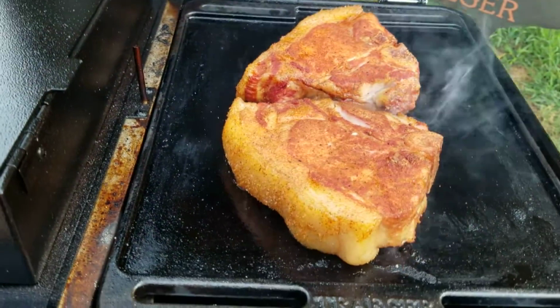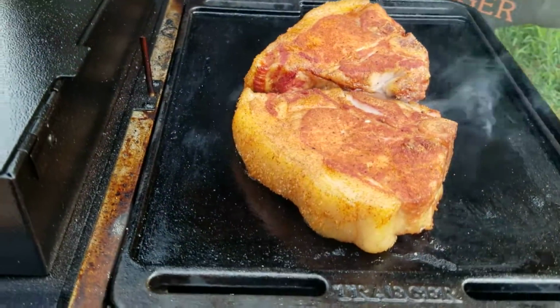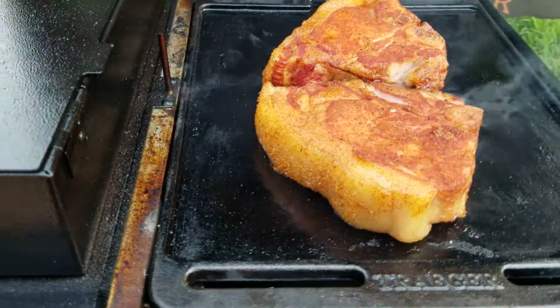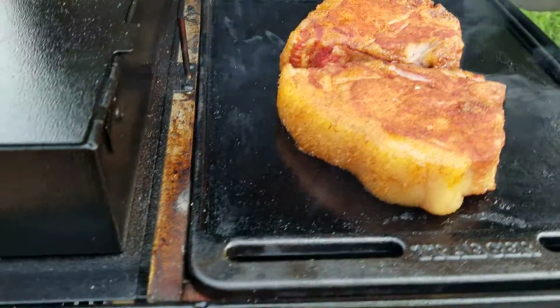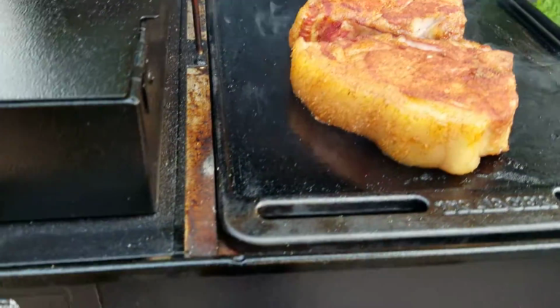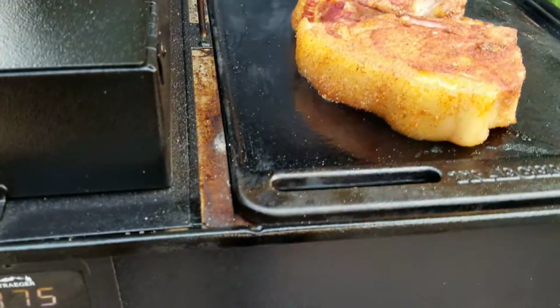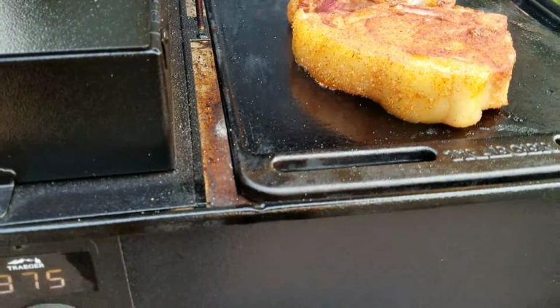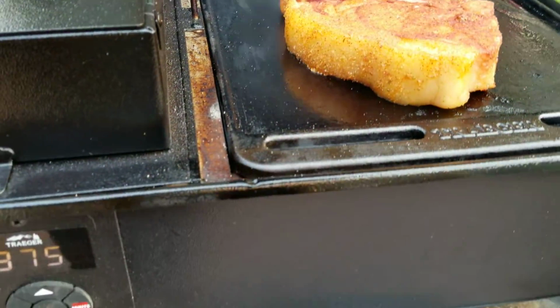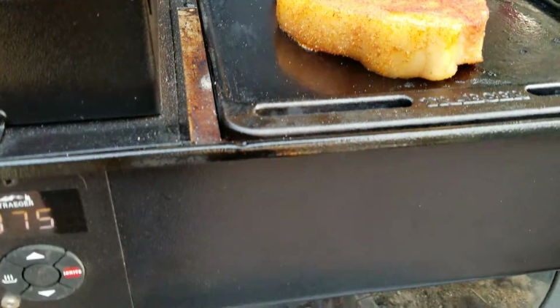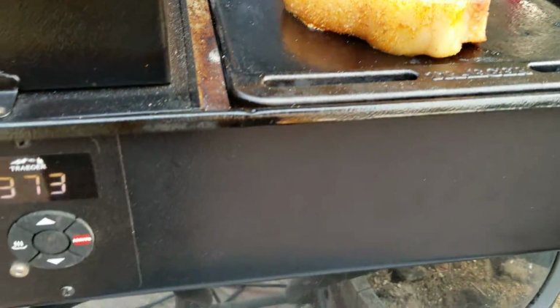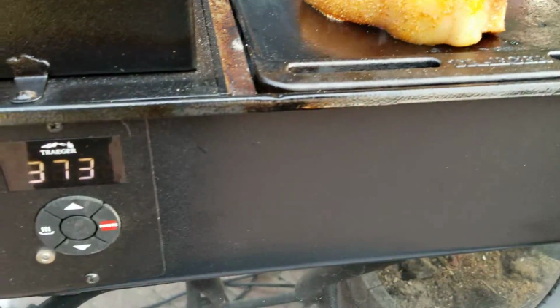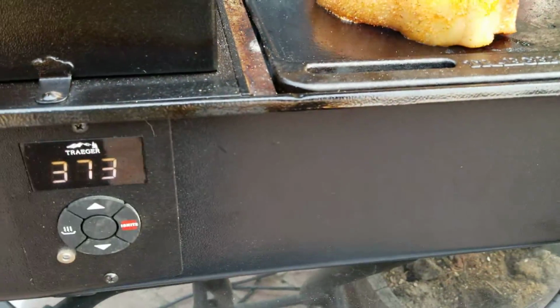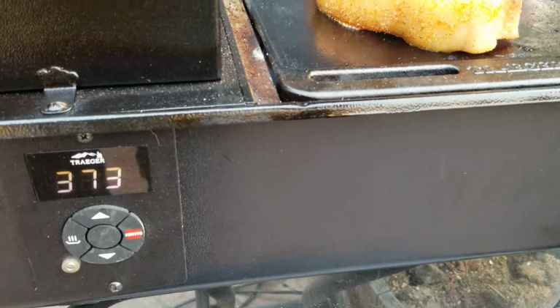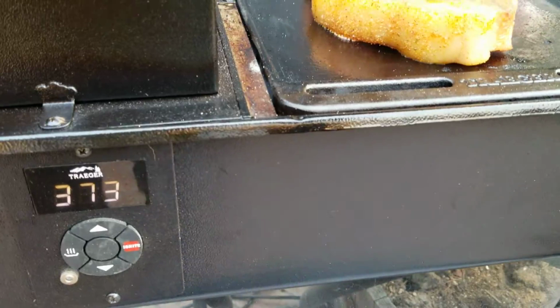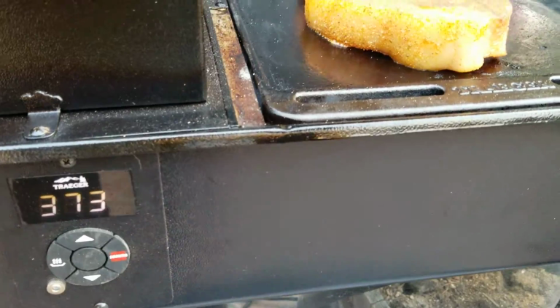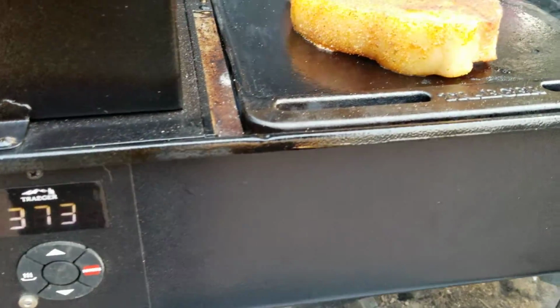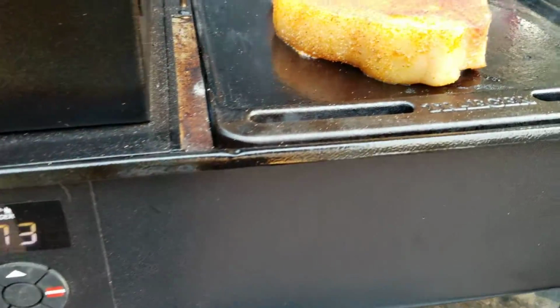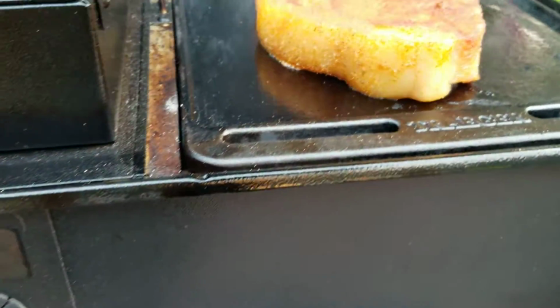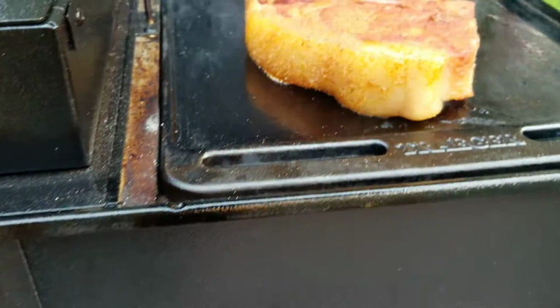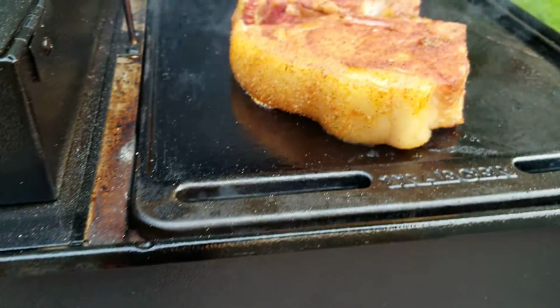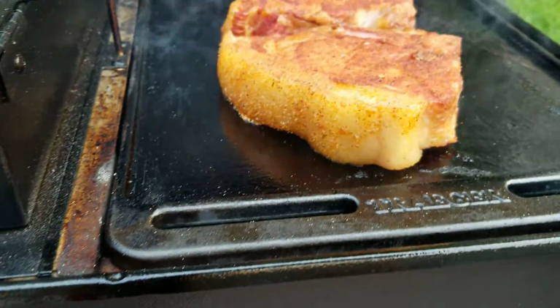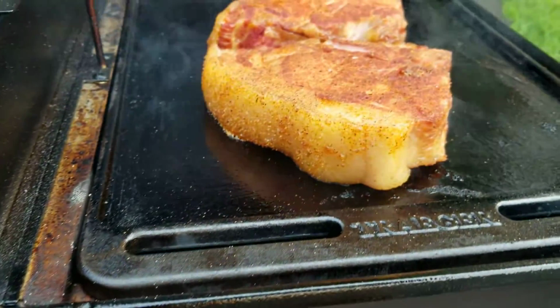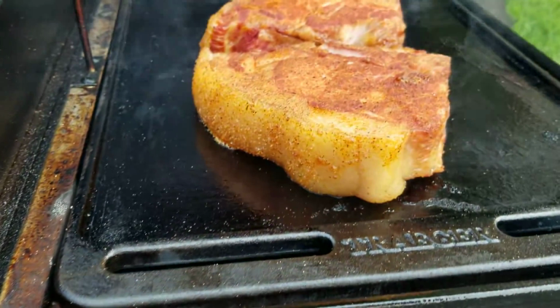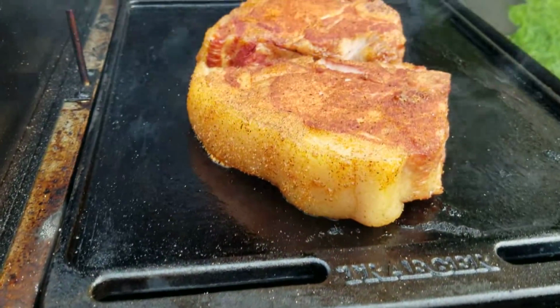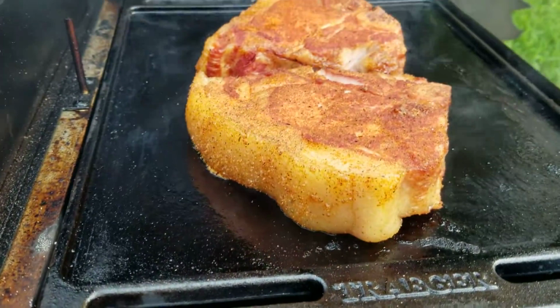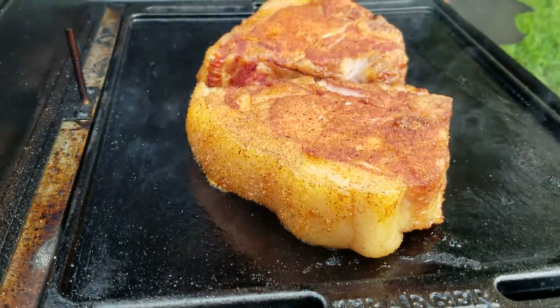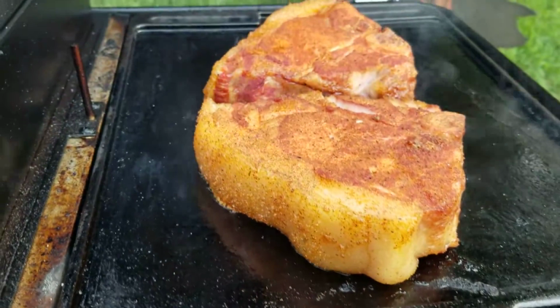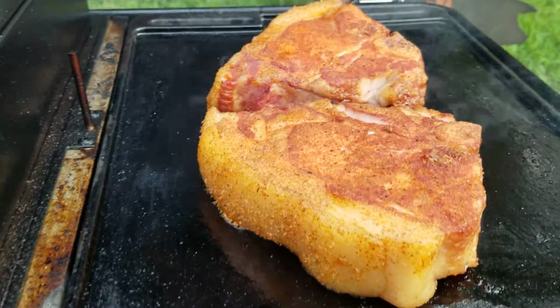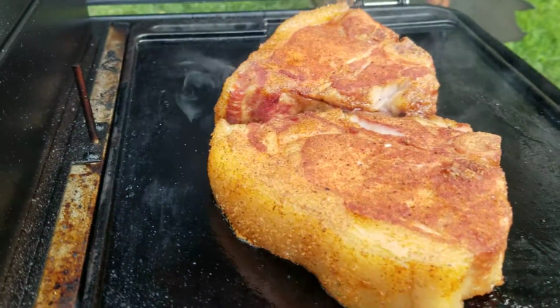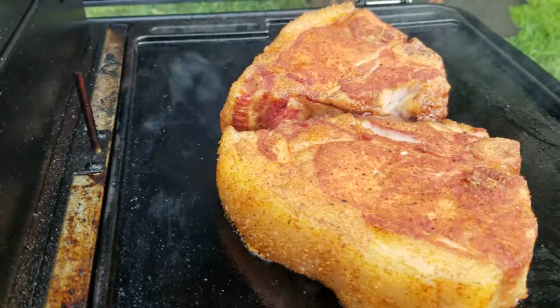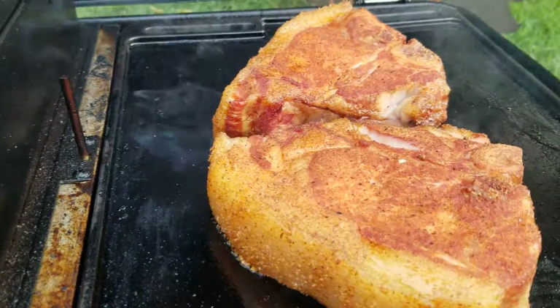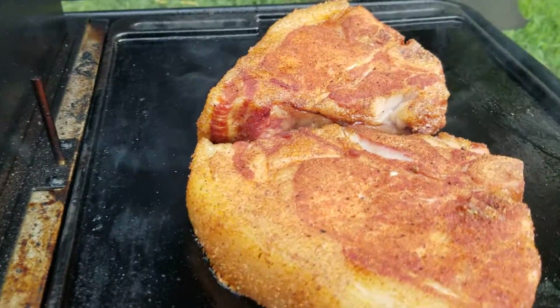Traeger Ranger — it's doing what it does, man.